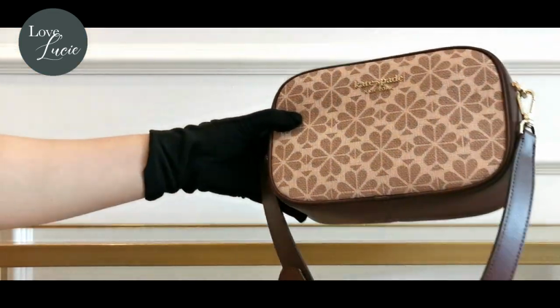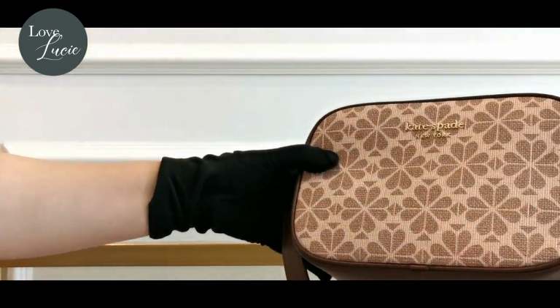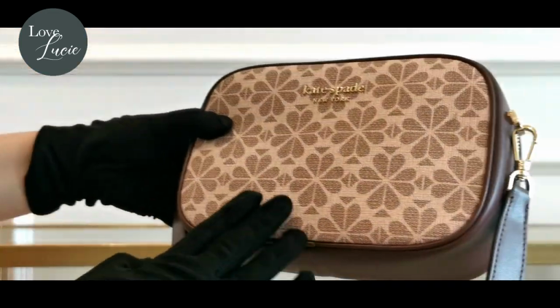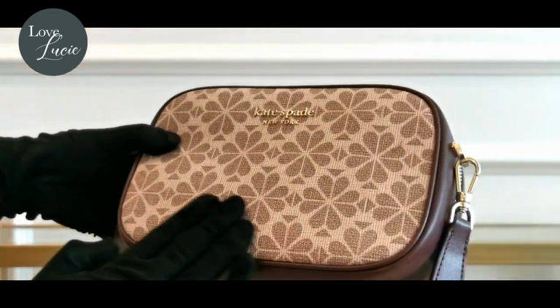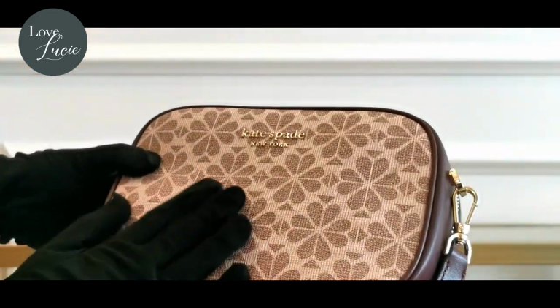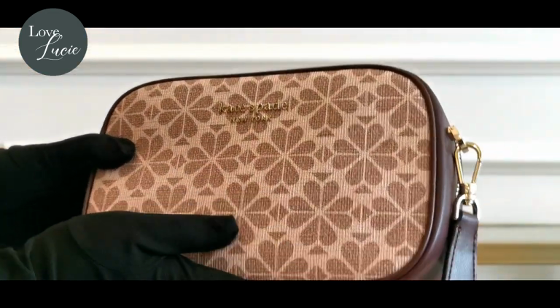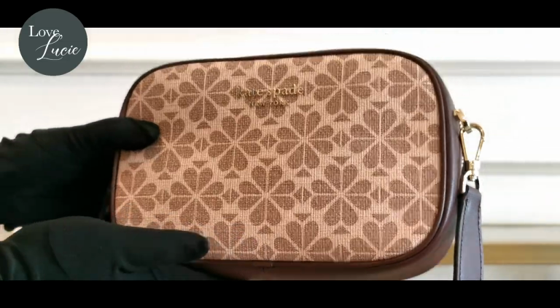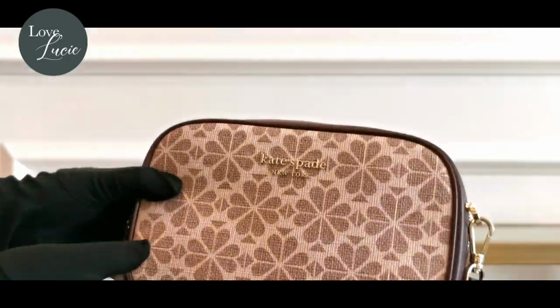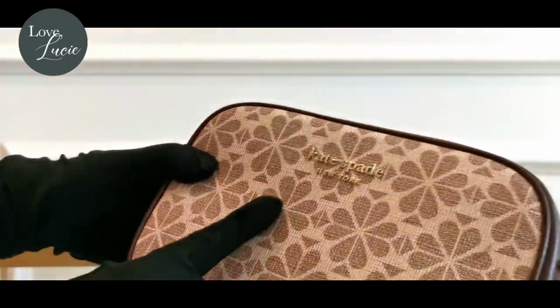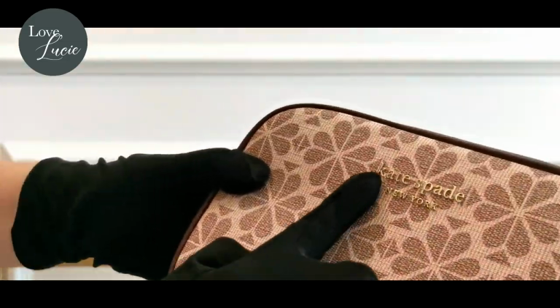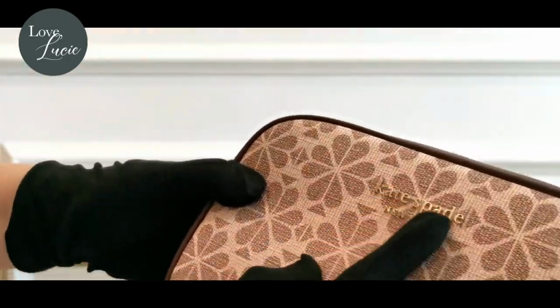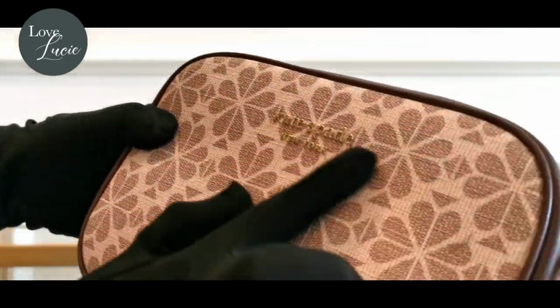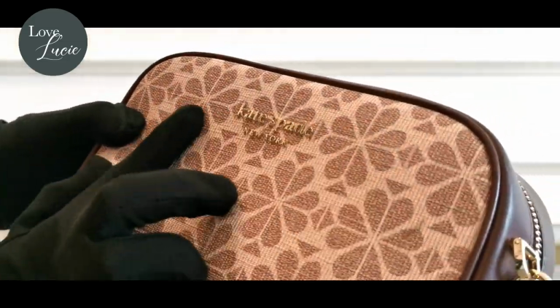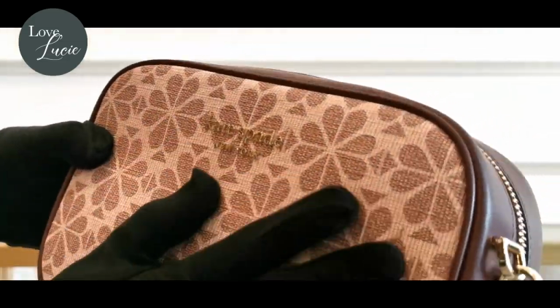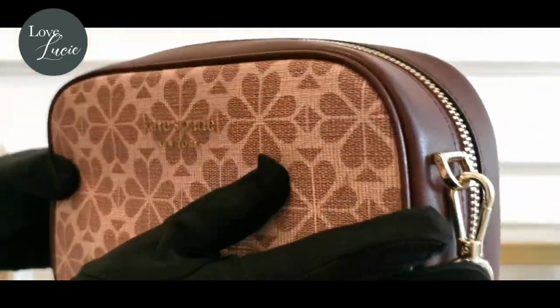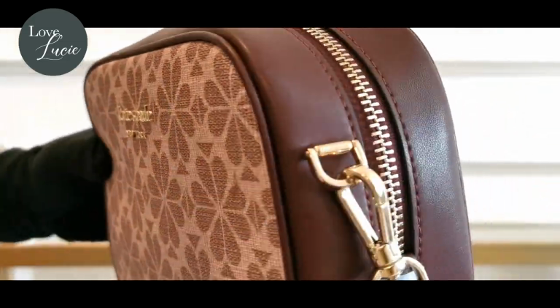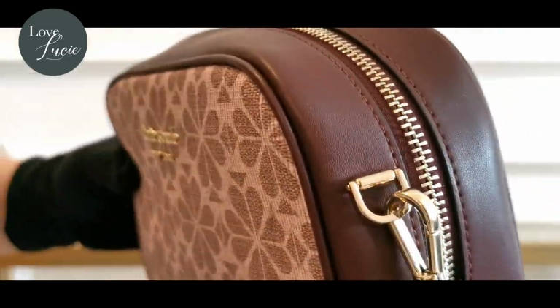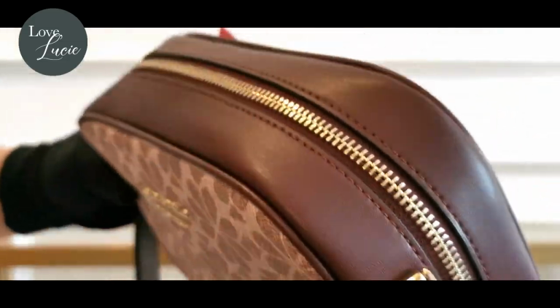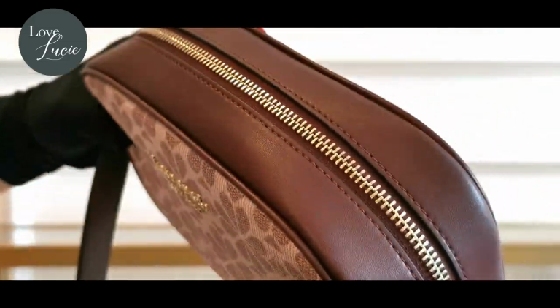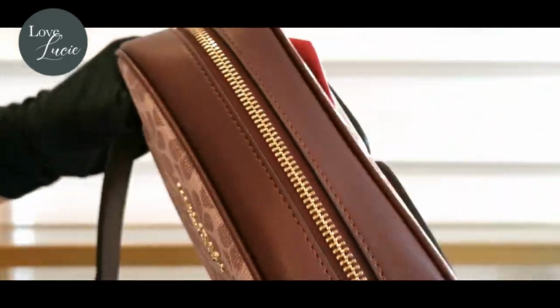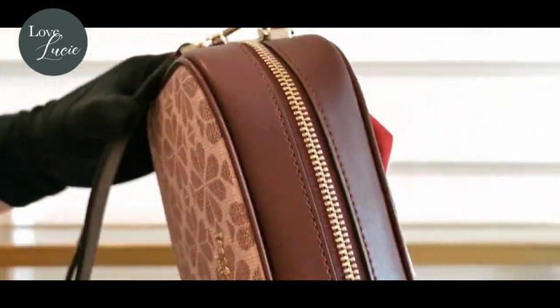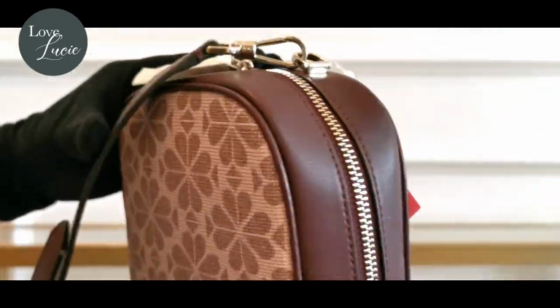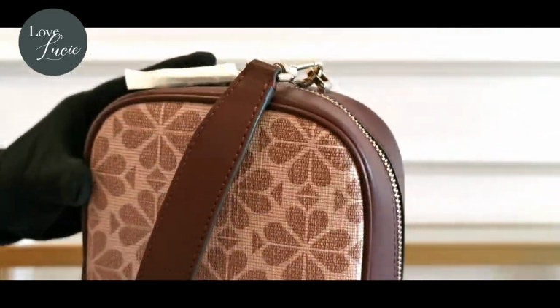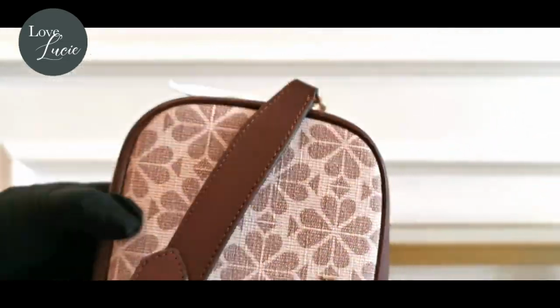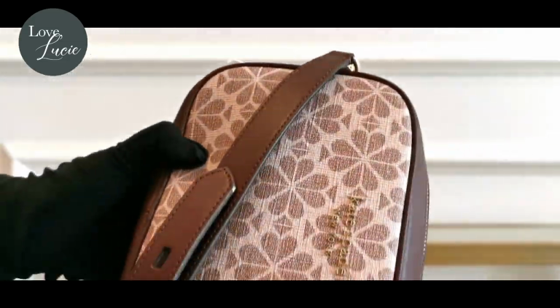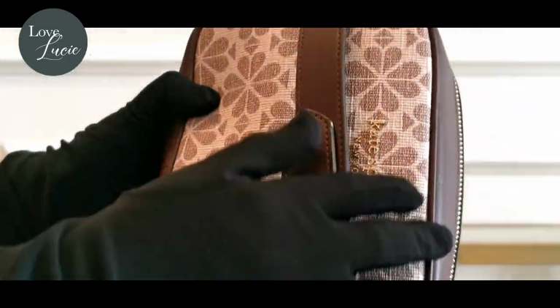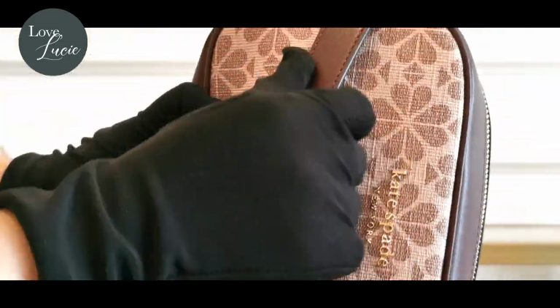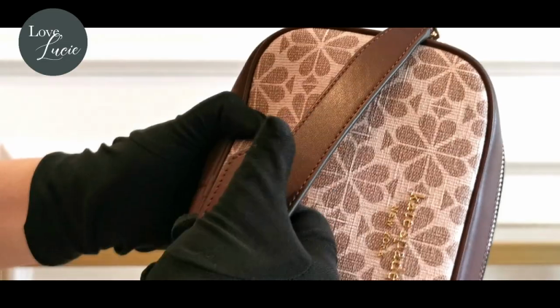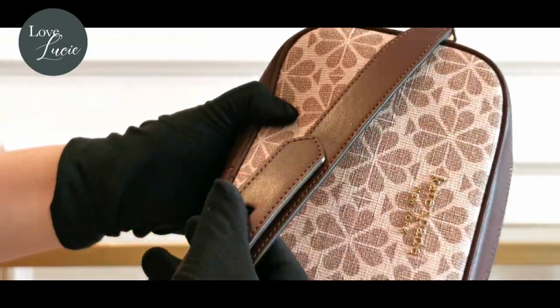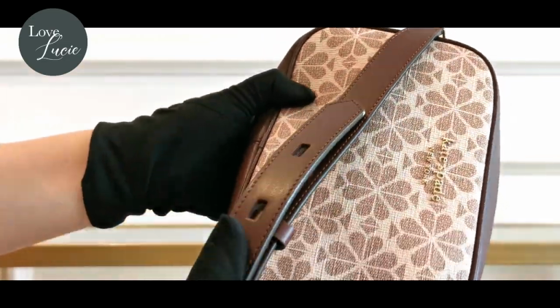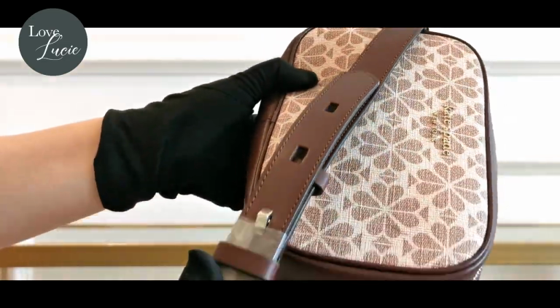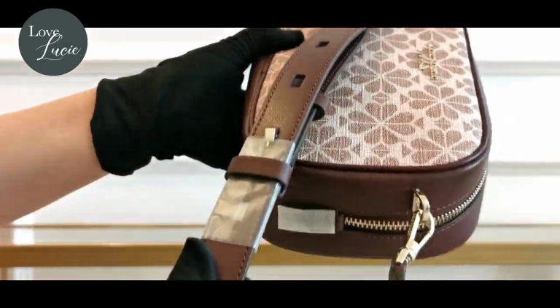Next is the trending medium camera bag. There is no question about this one — it's just the right size for your everyday use.